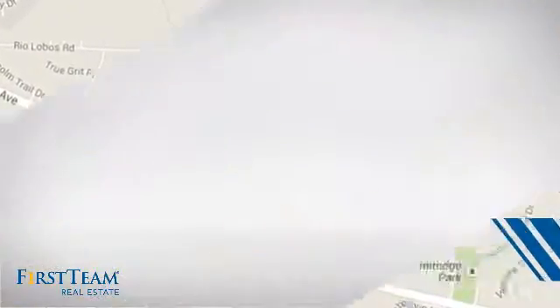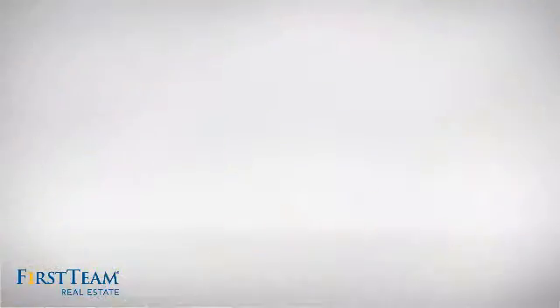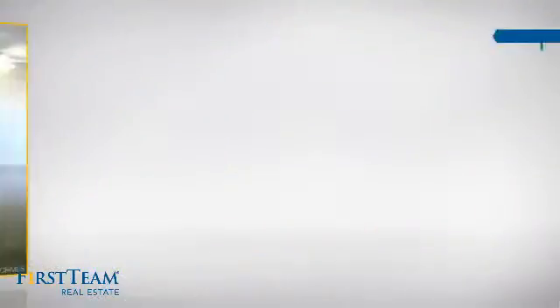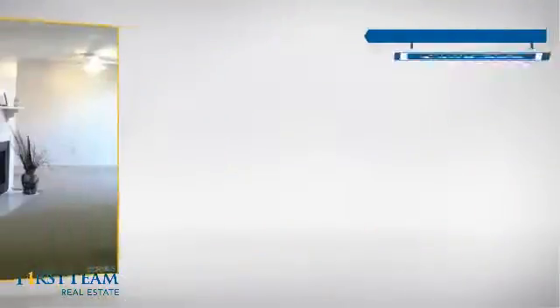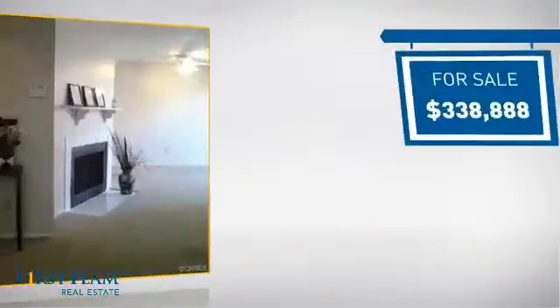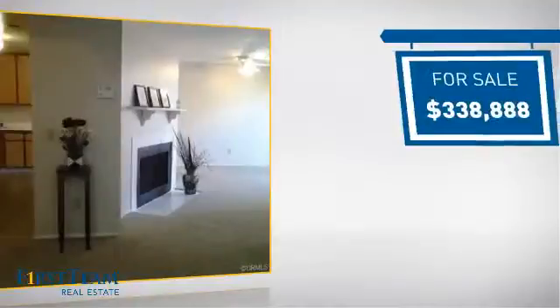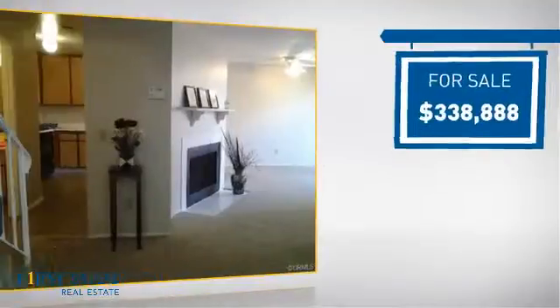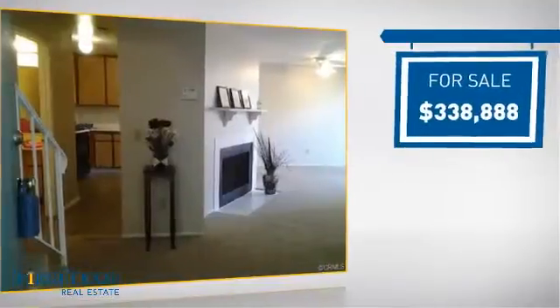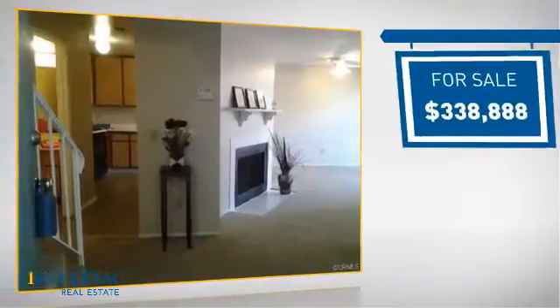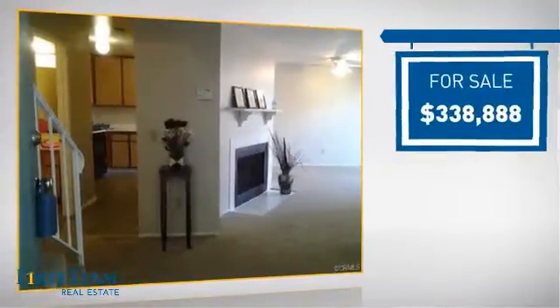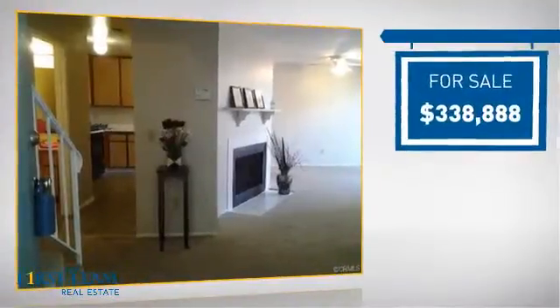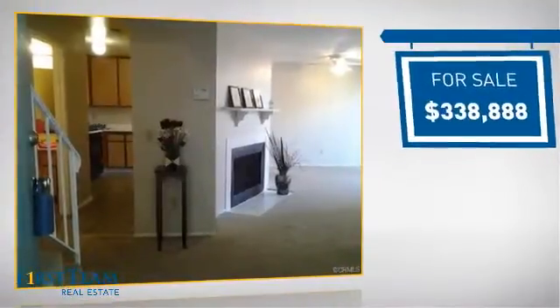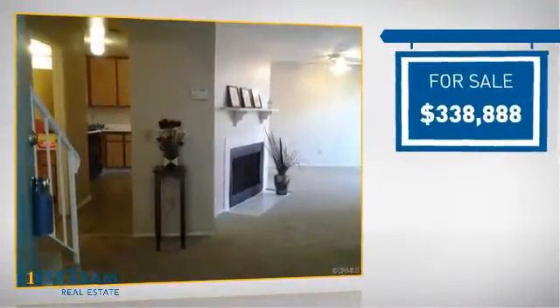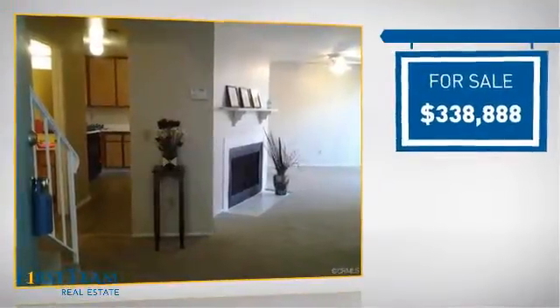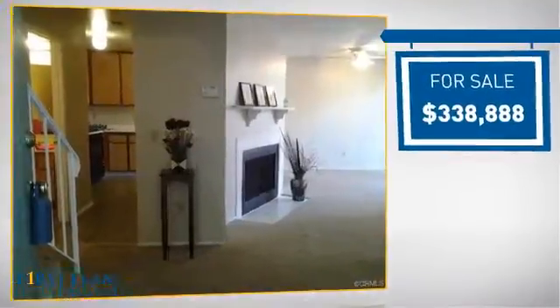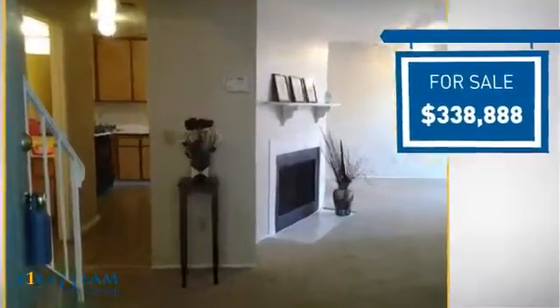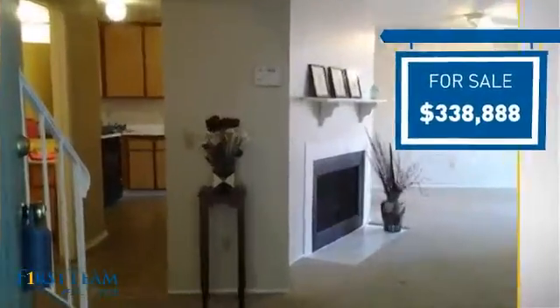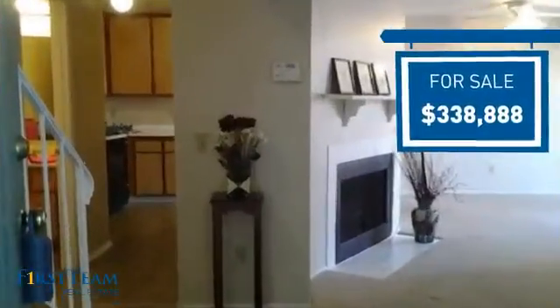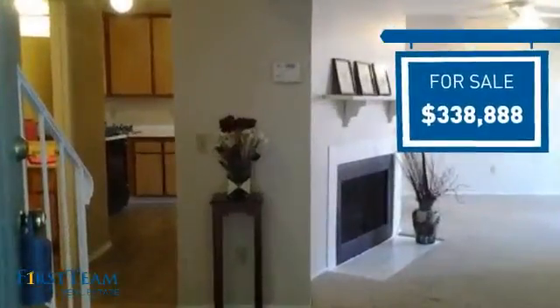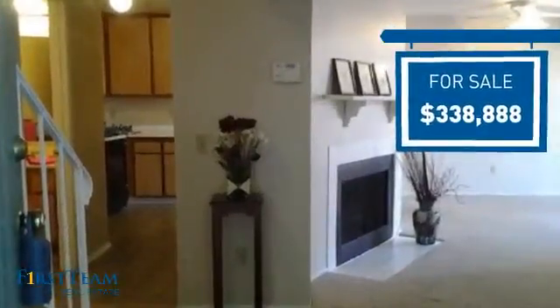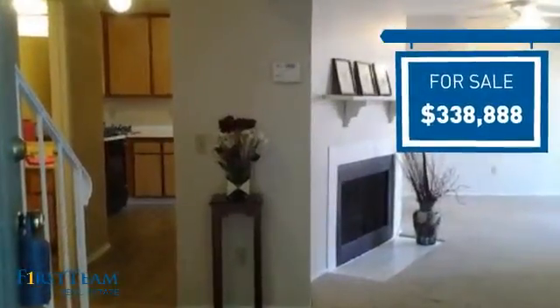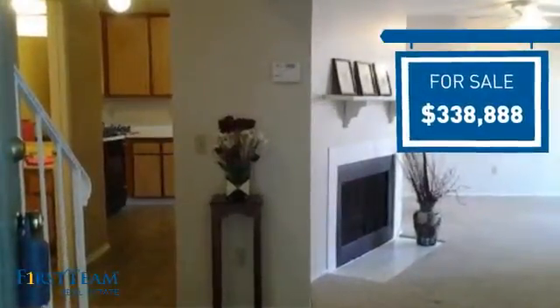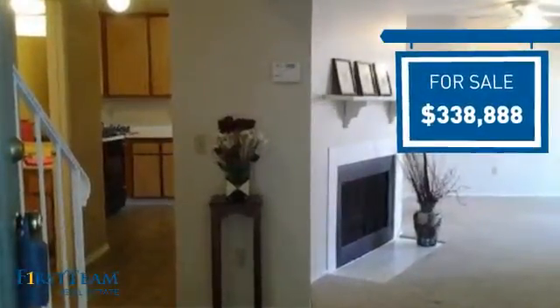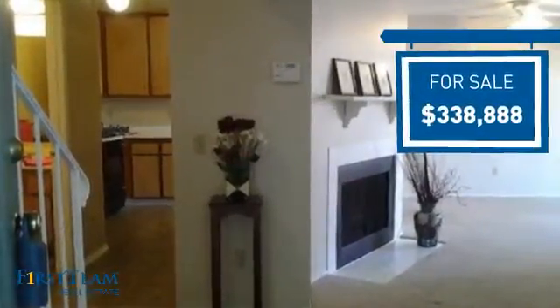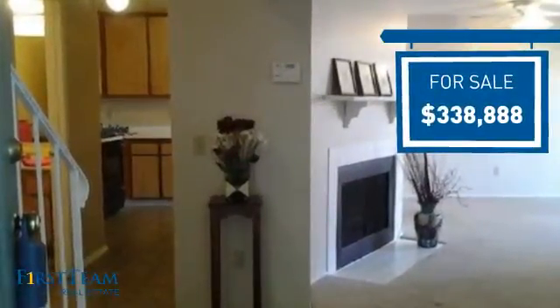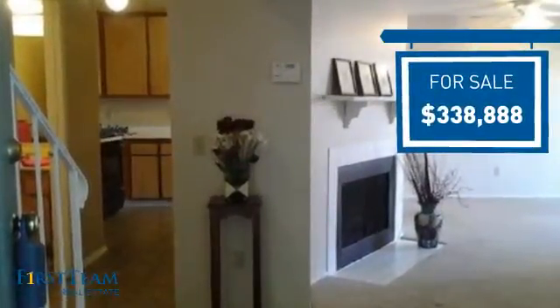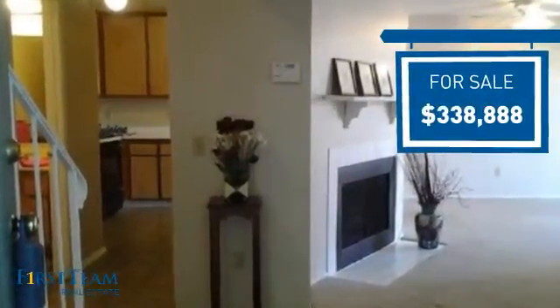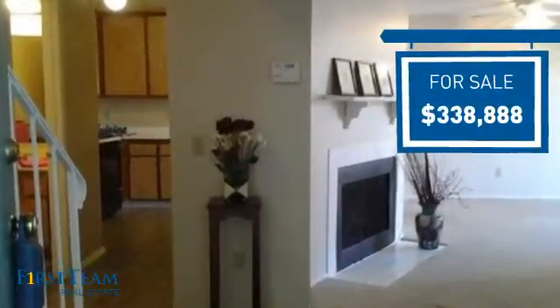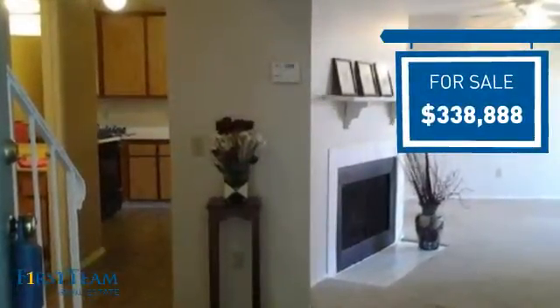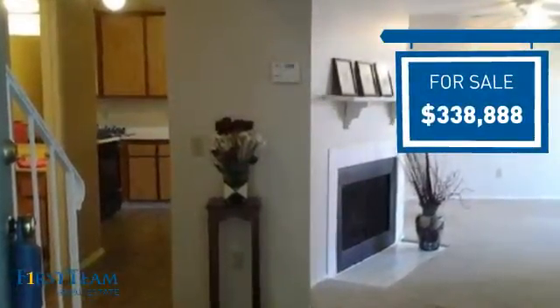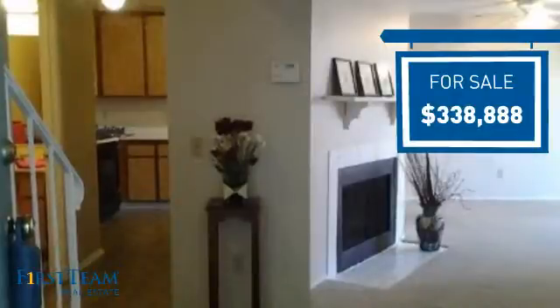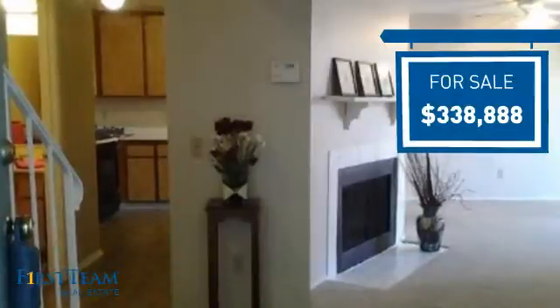Currently listed at just under $350,000, it offers an excellent value for the area.